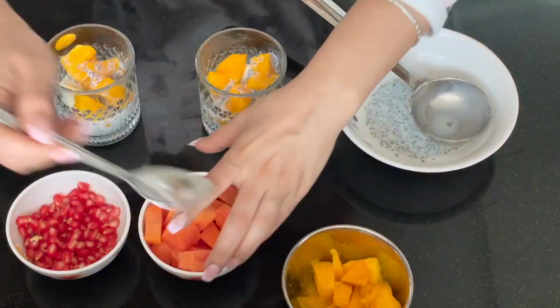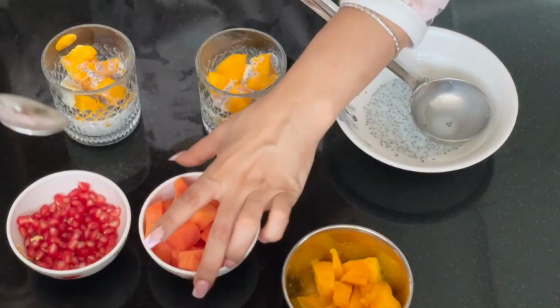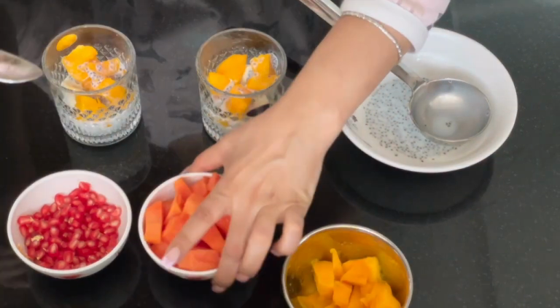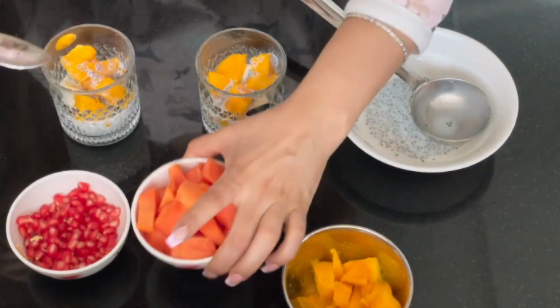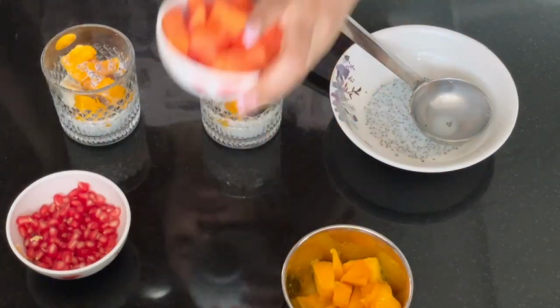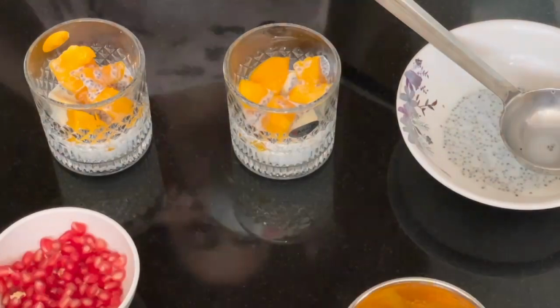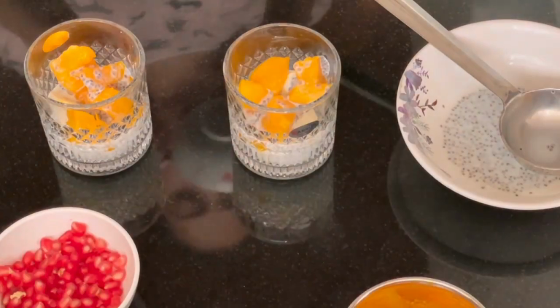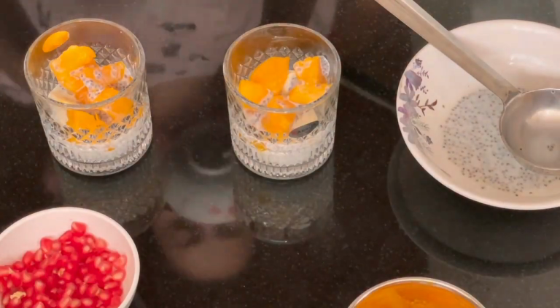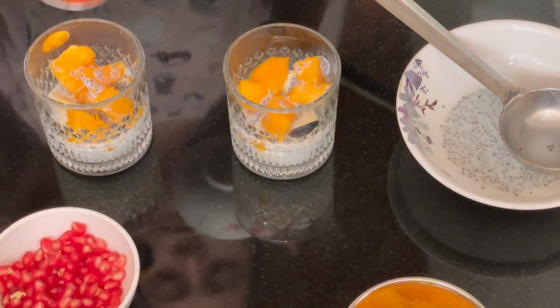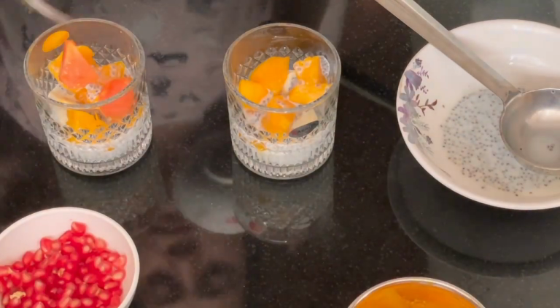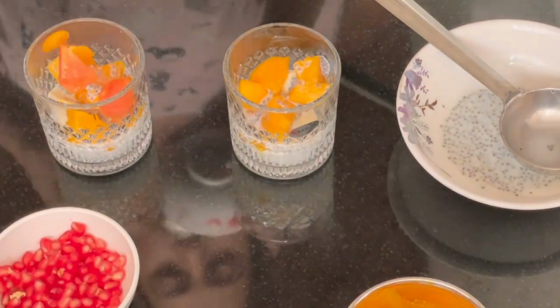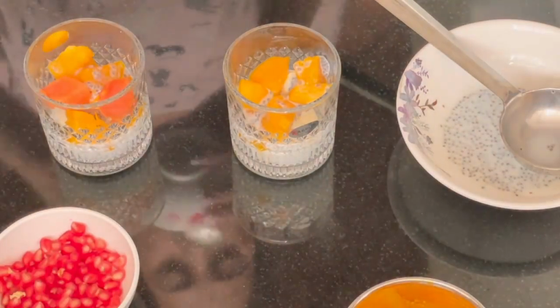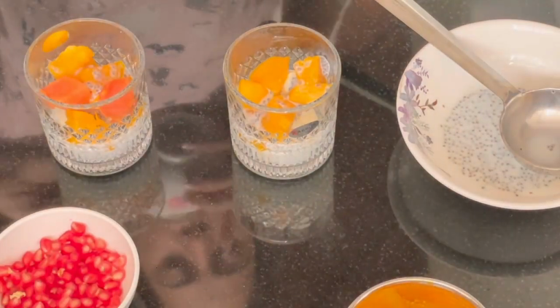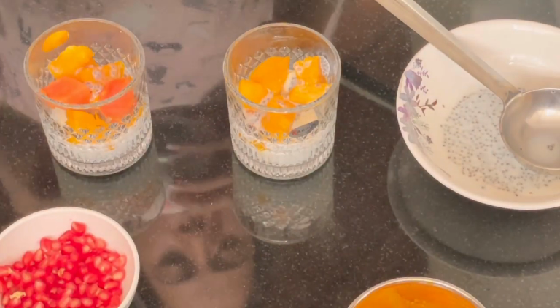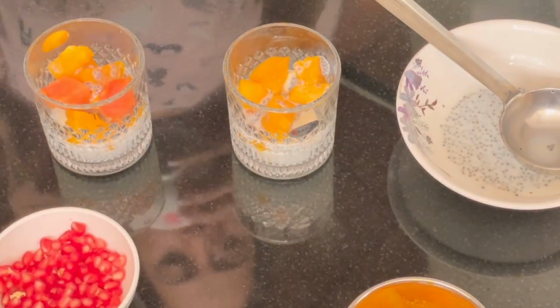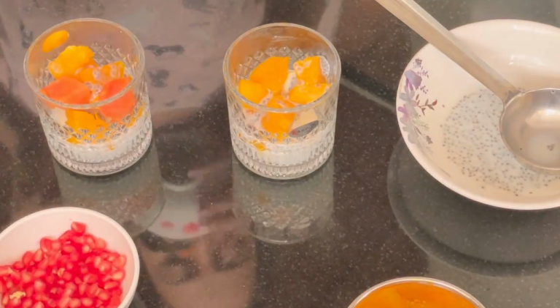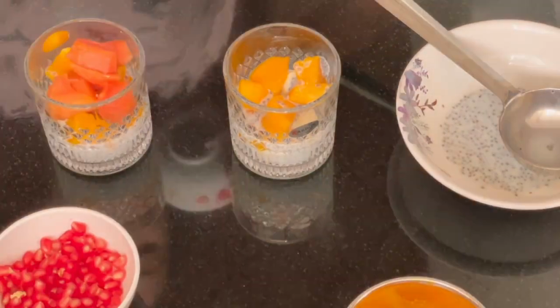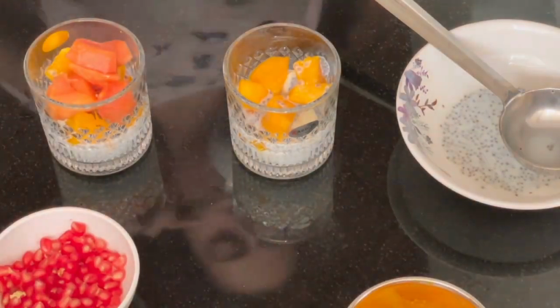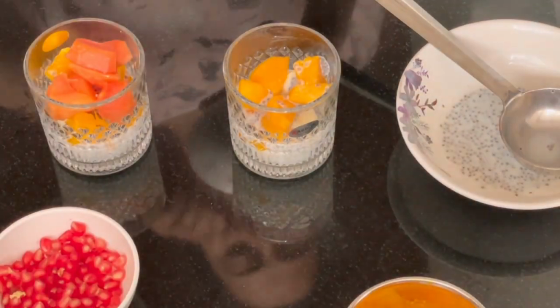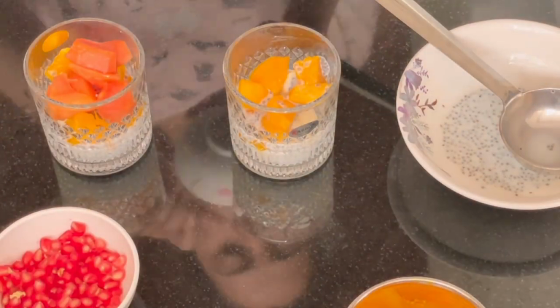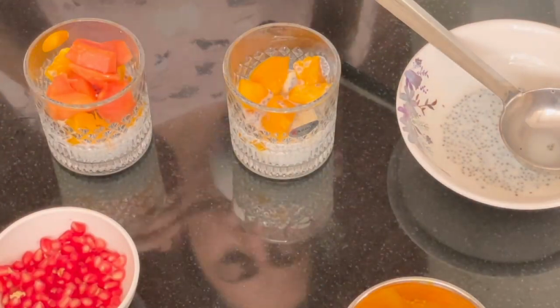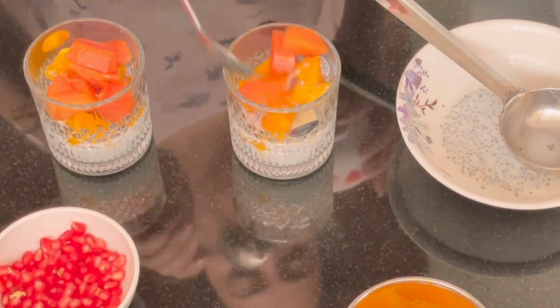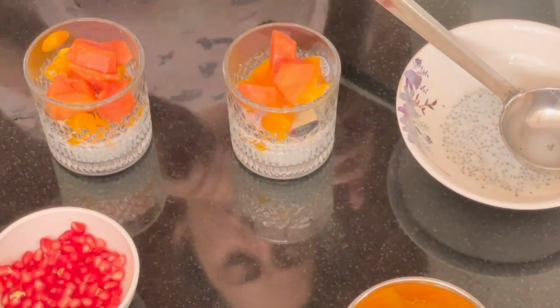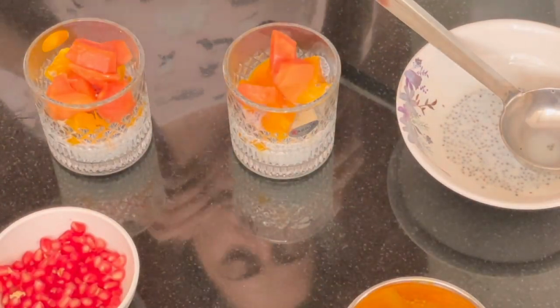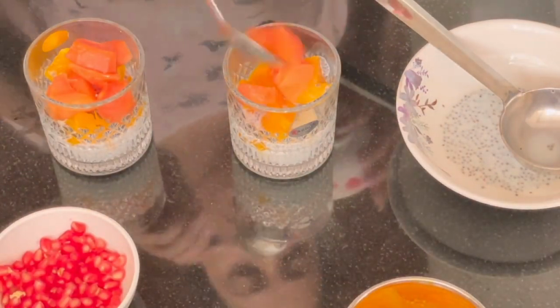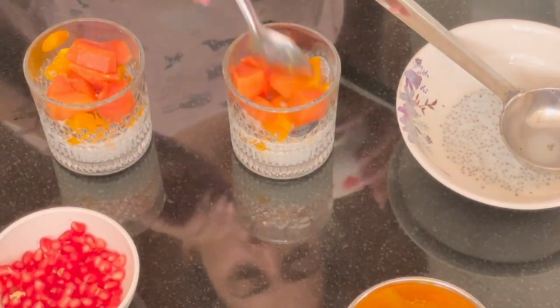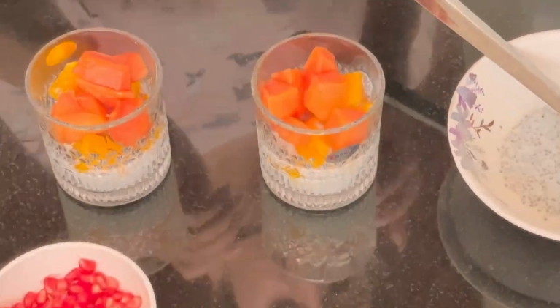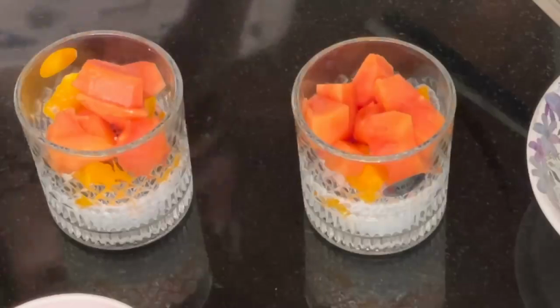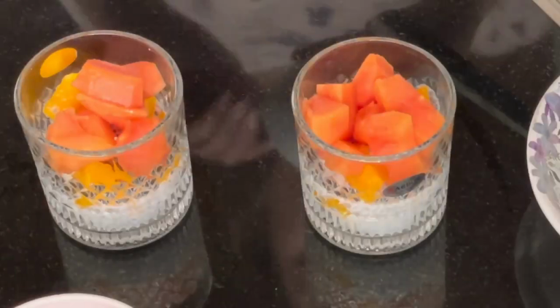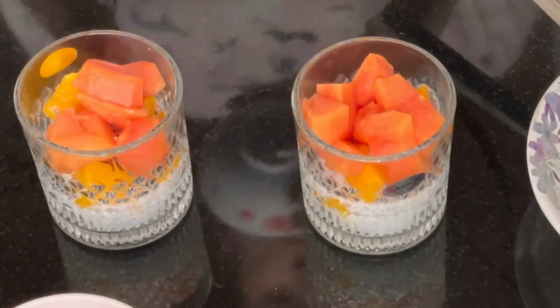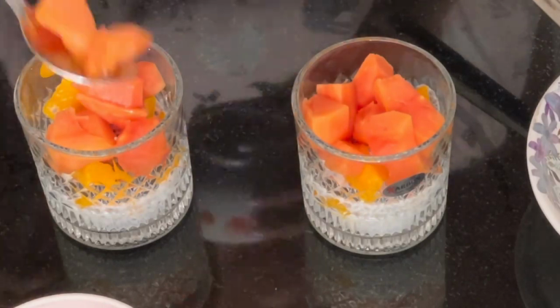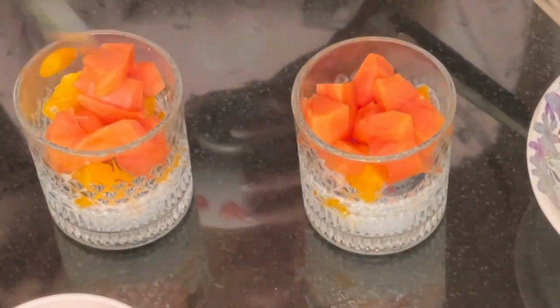Add papaya, then add another chia seed layer on top.